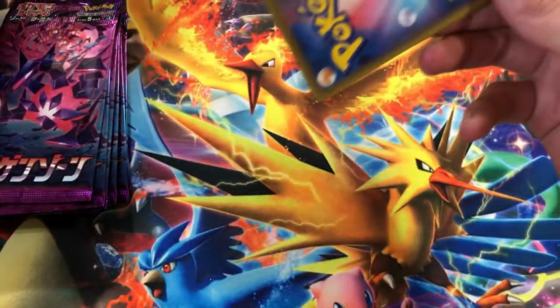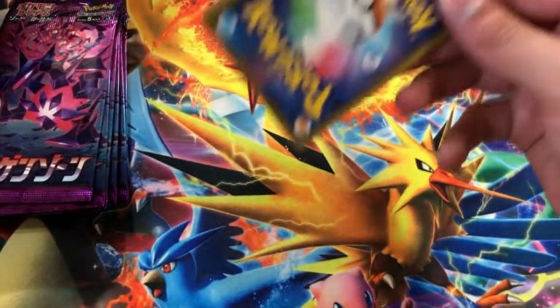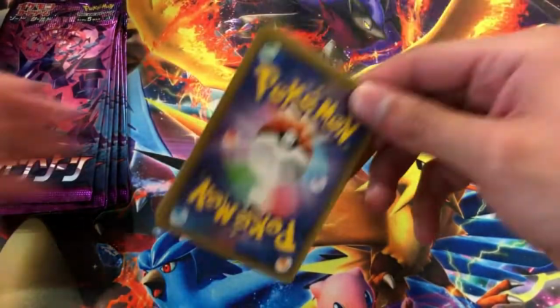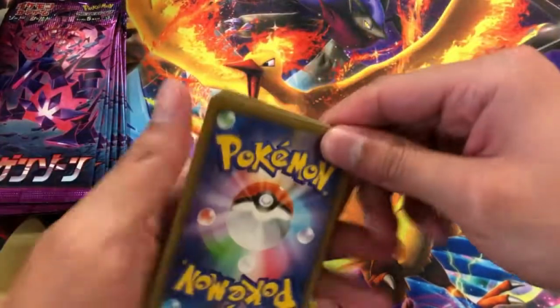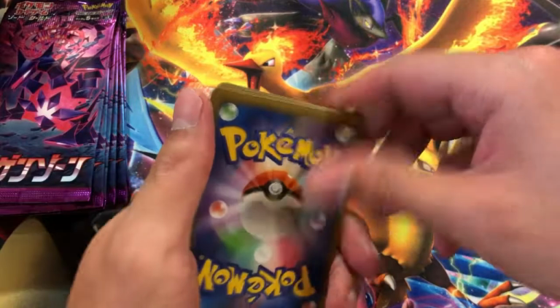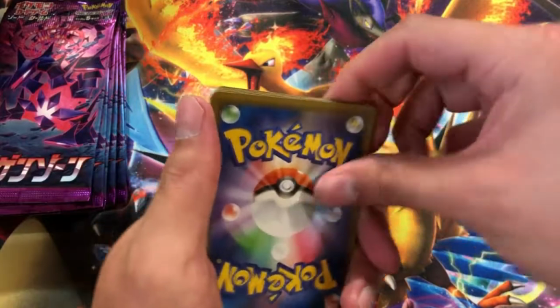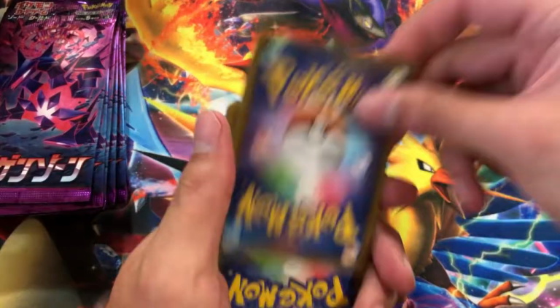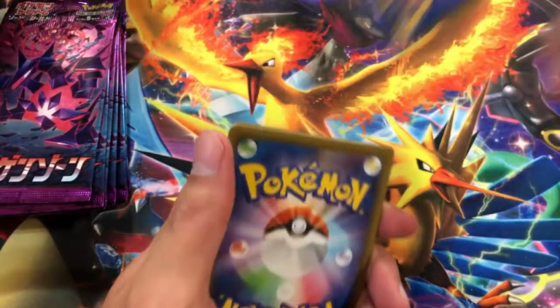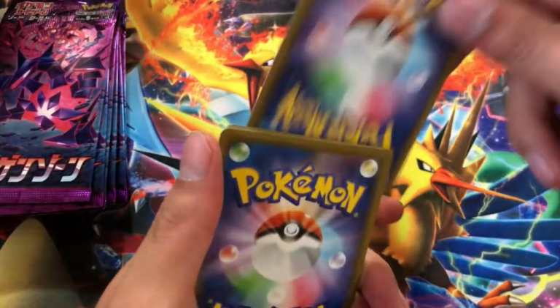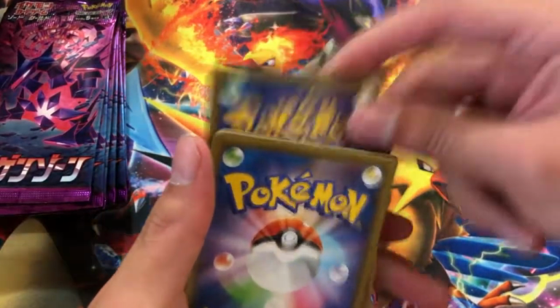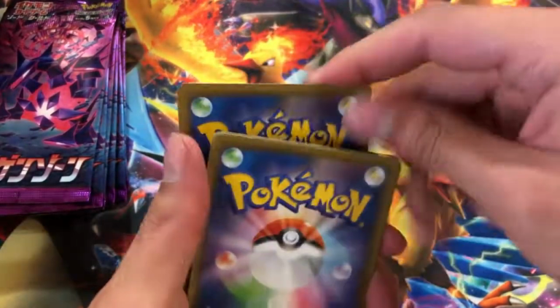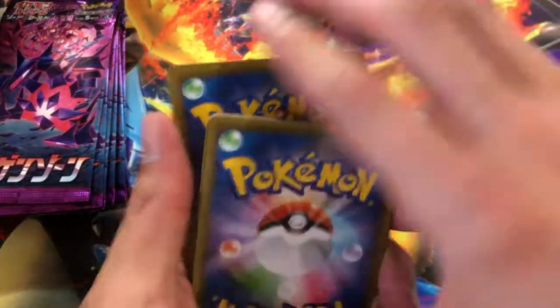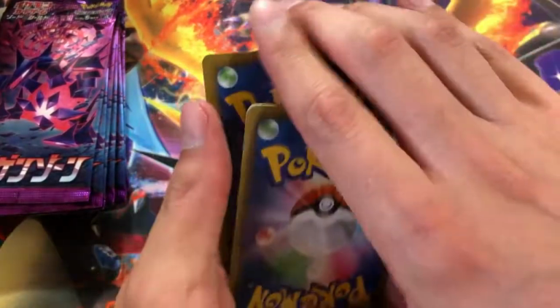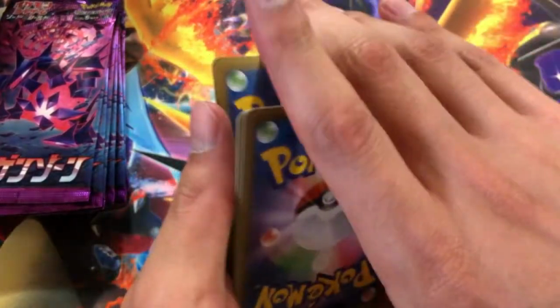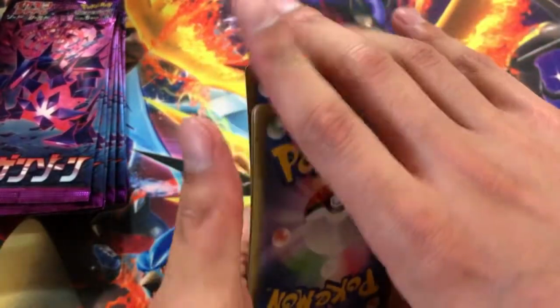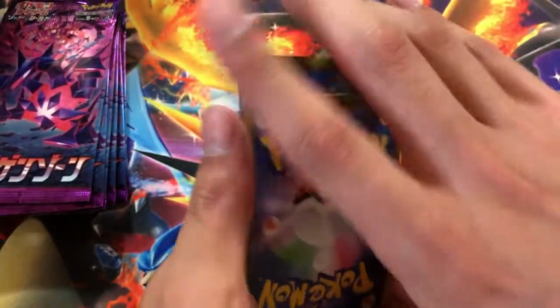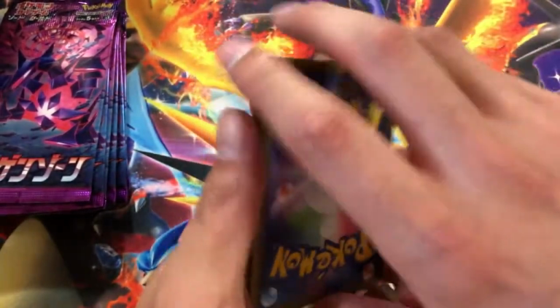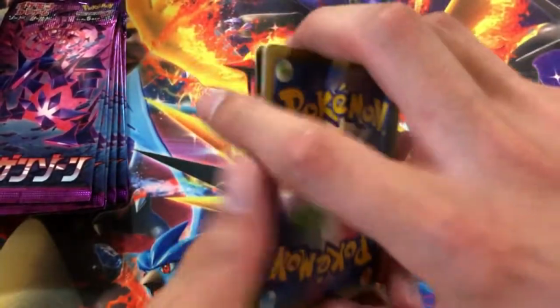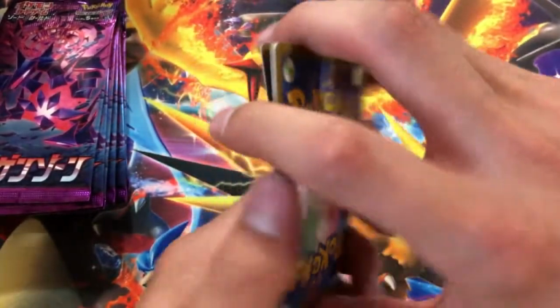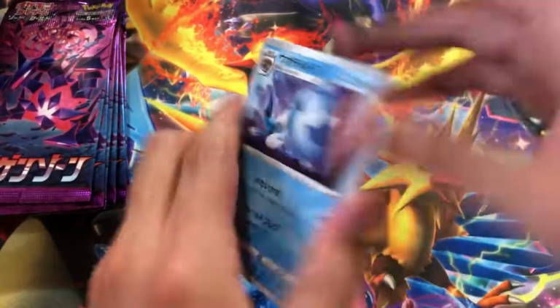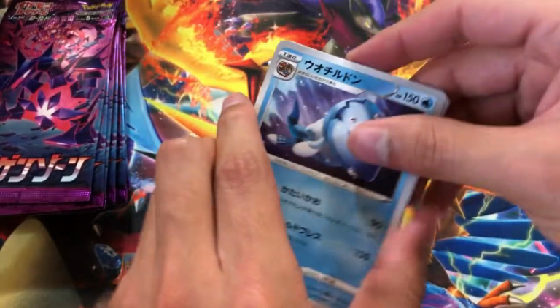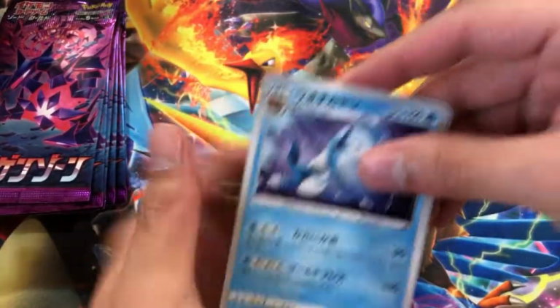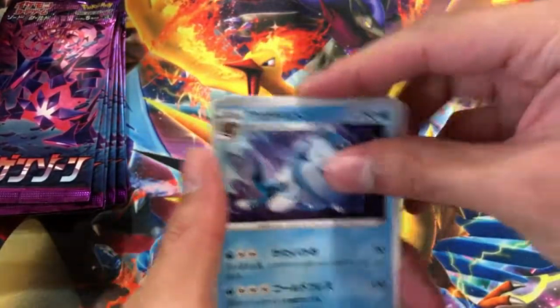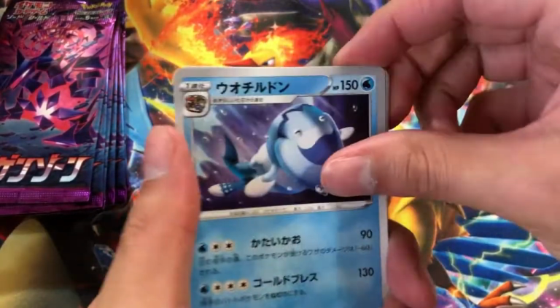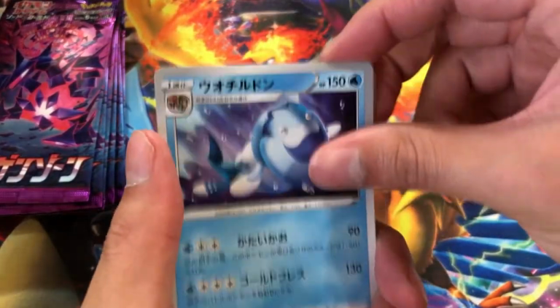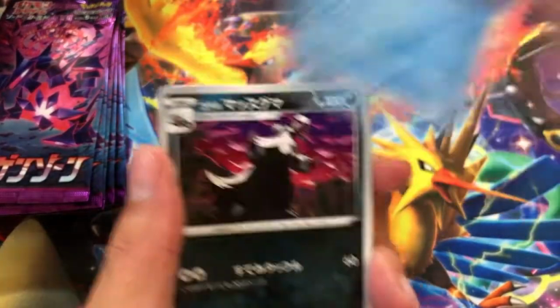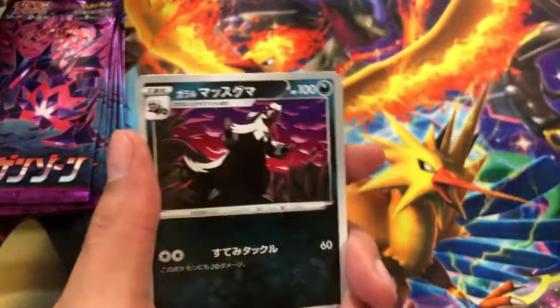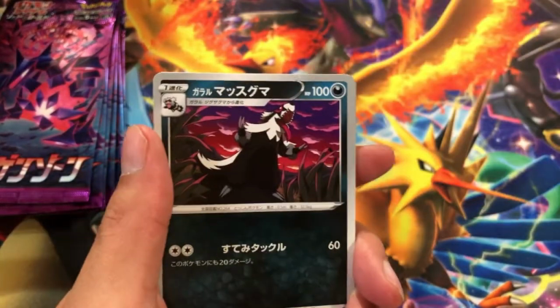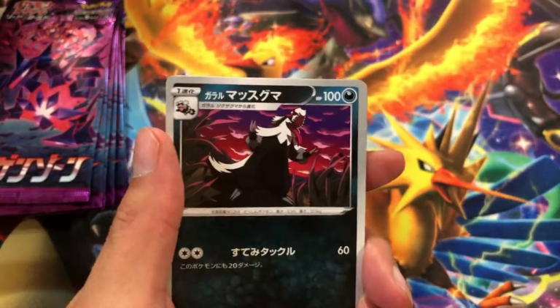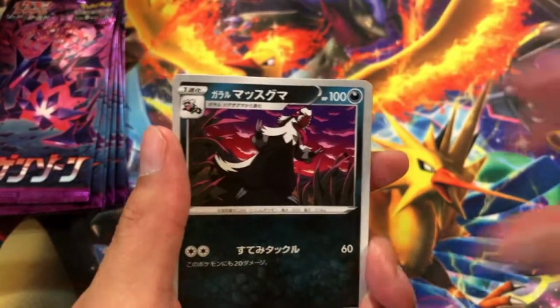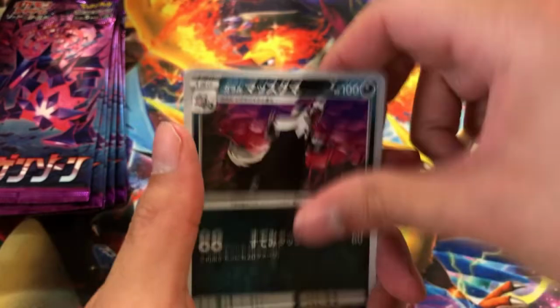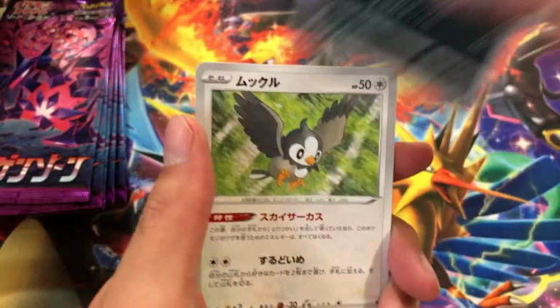We got hyper rares in here, we got secret rare gold cards — we got a whole bunch that we need to pull.